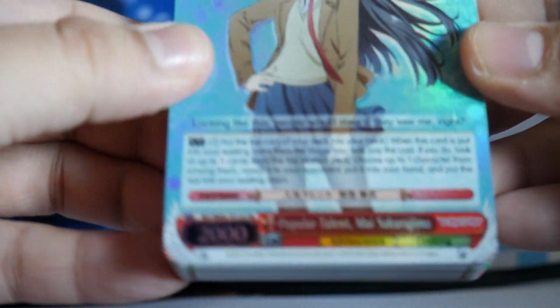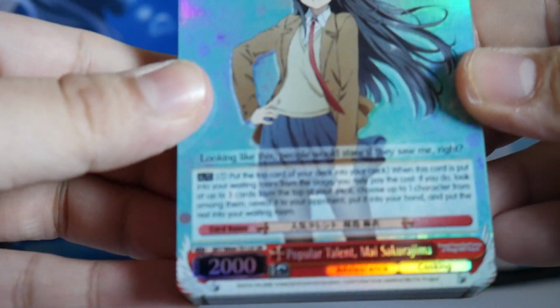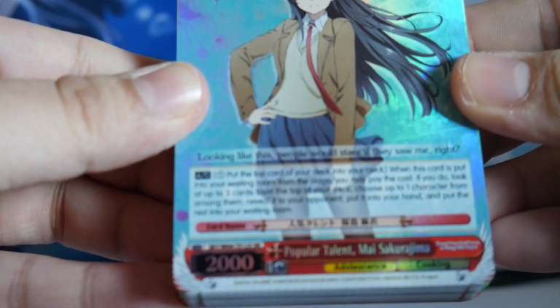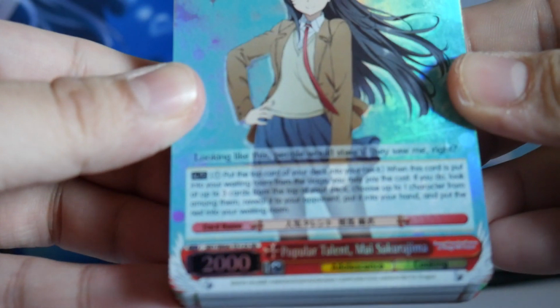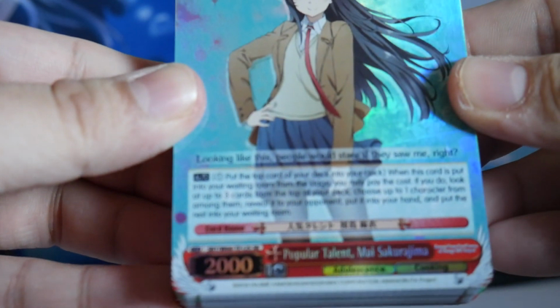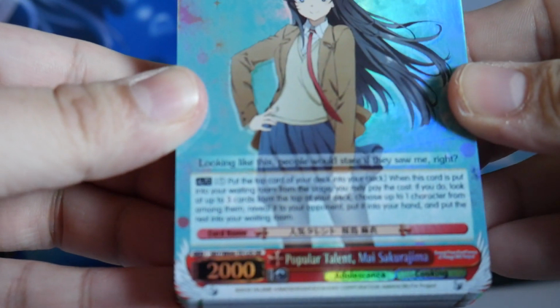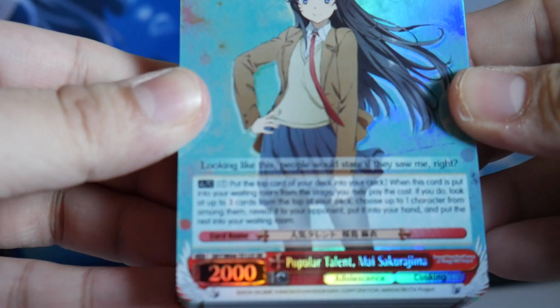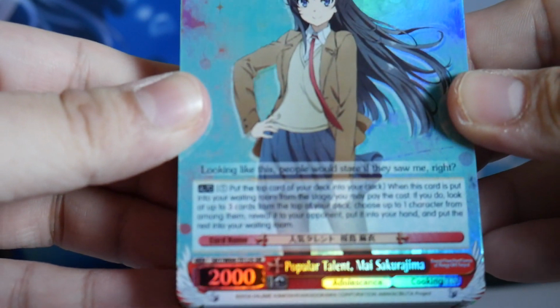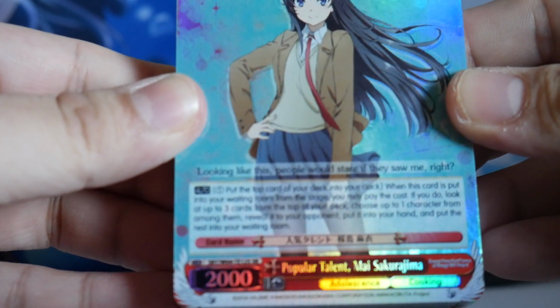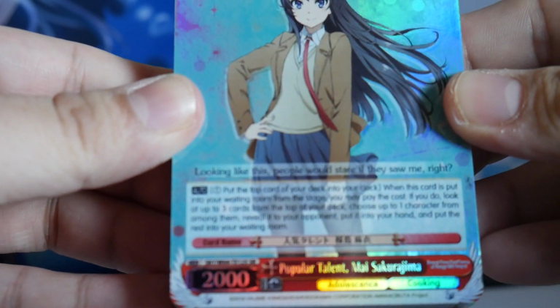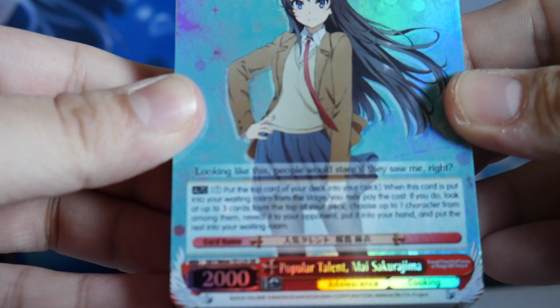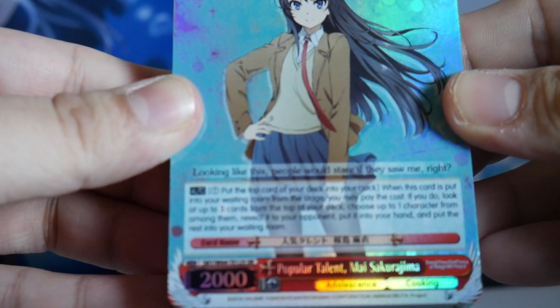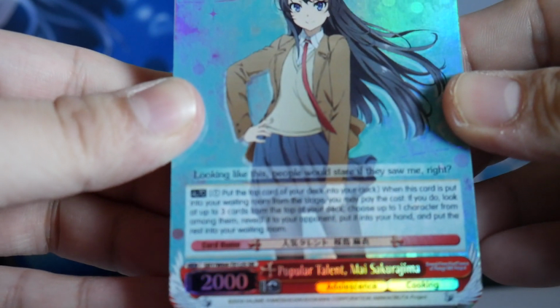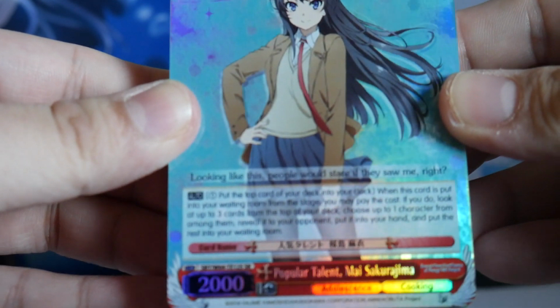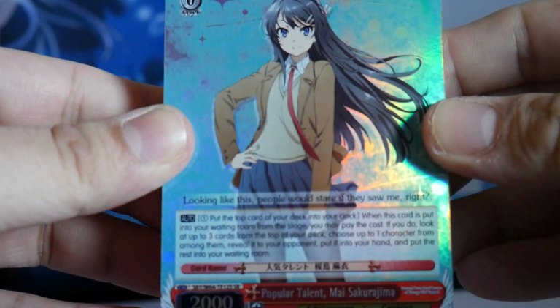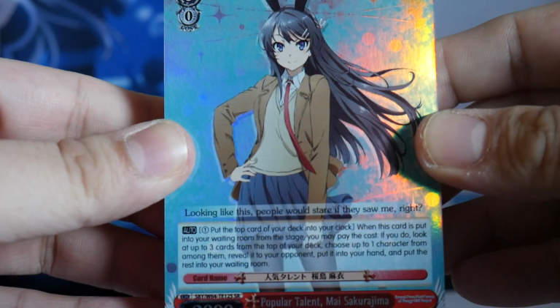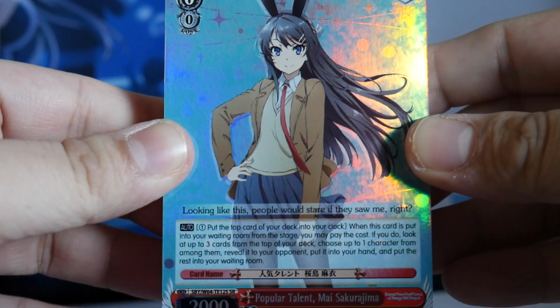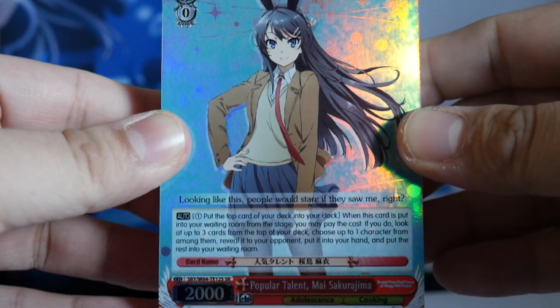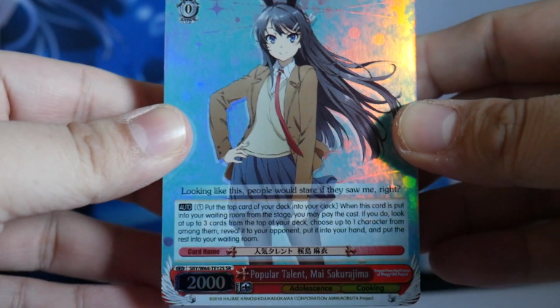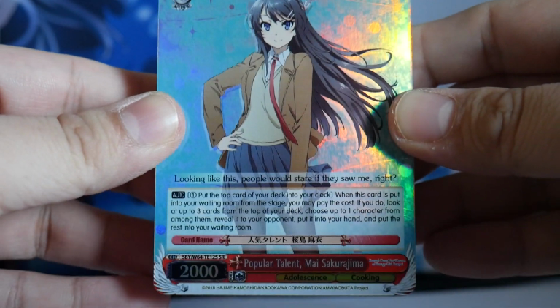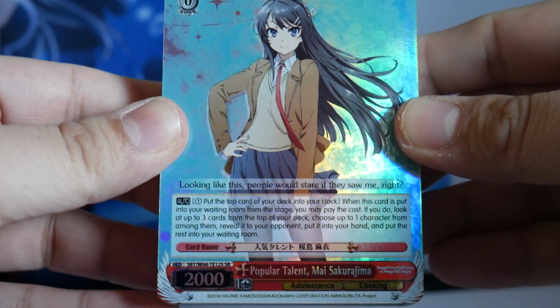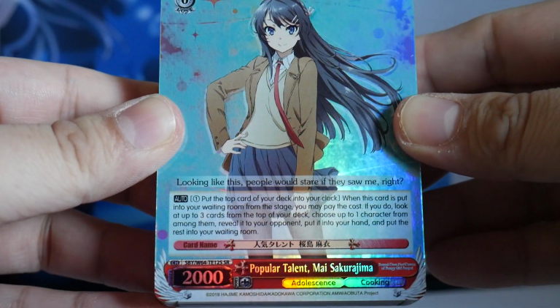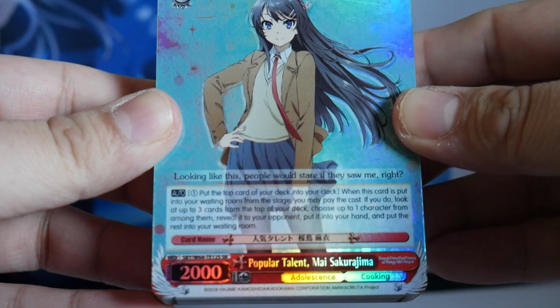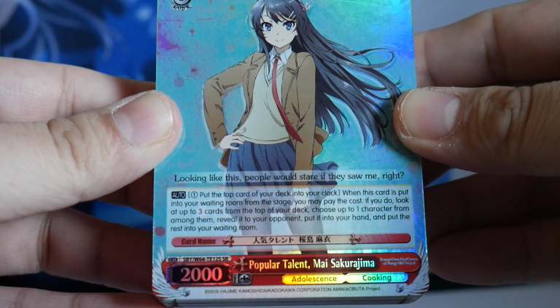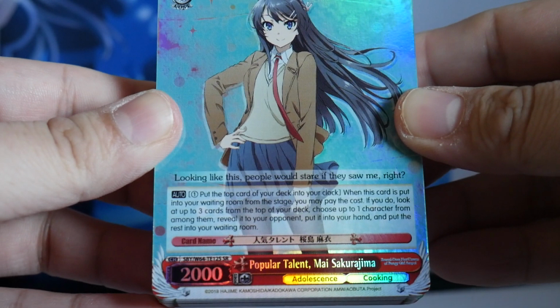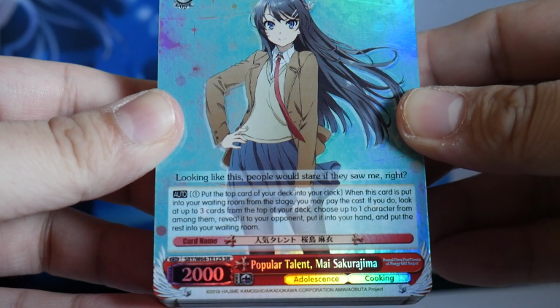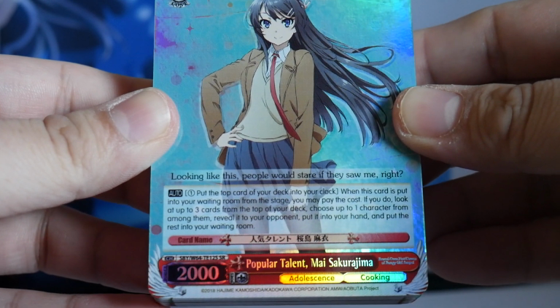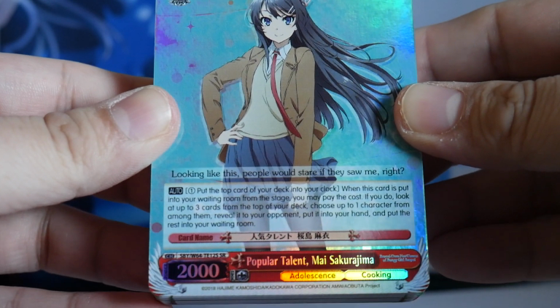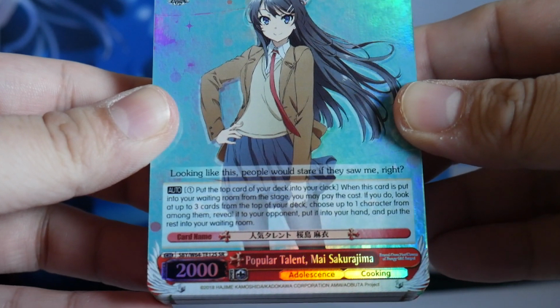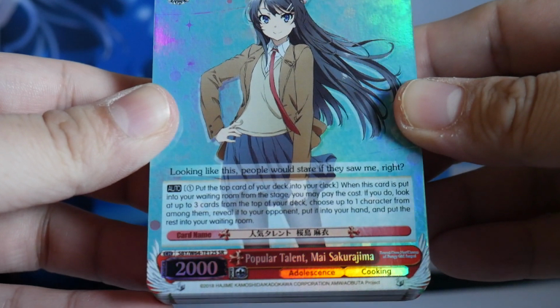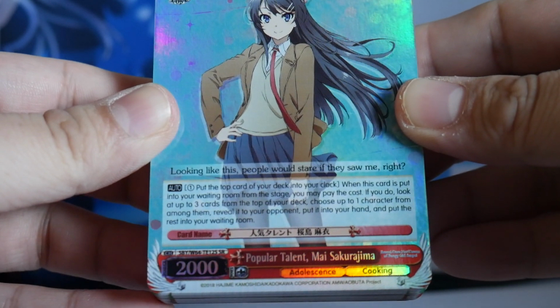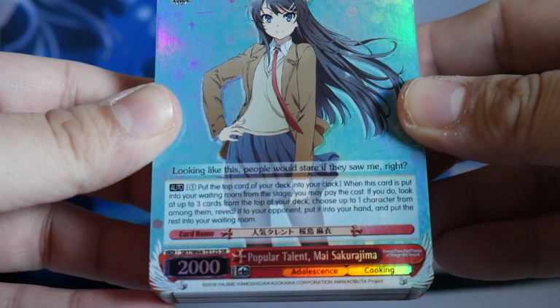The front card is a level zero cost zero — Popular Talent Mai Sakurajima.